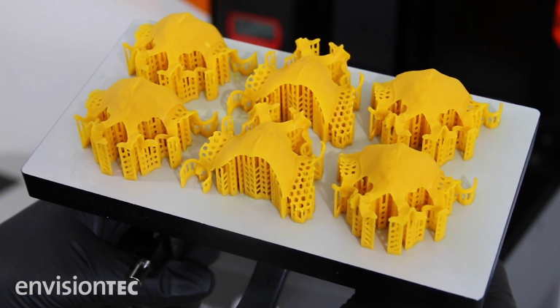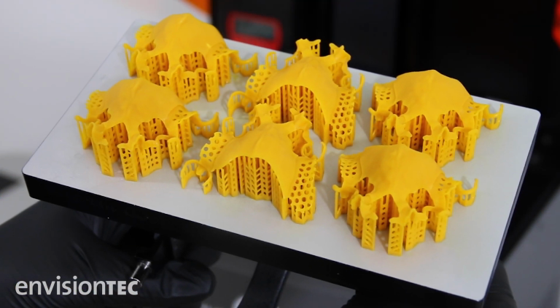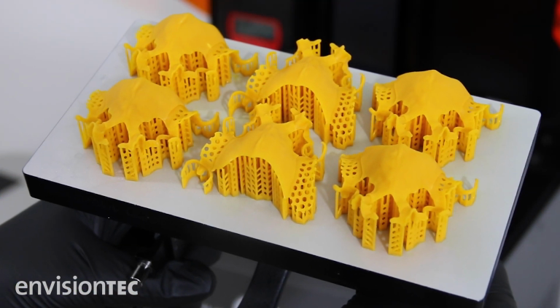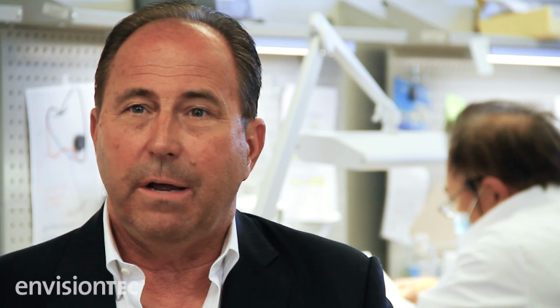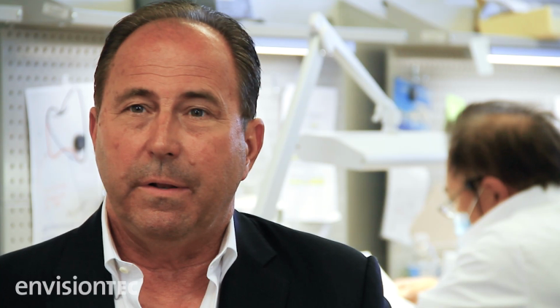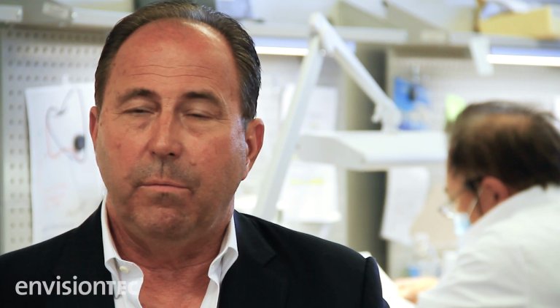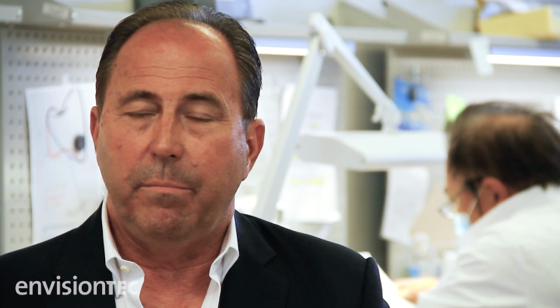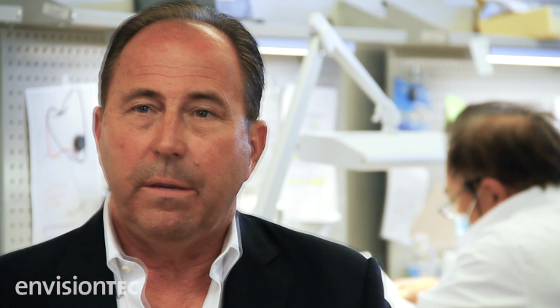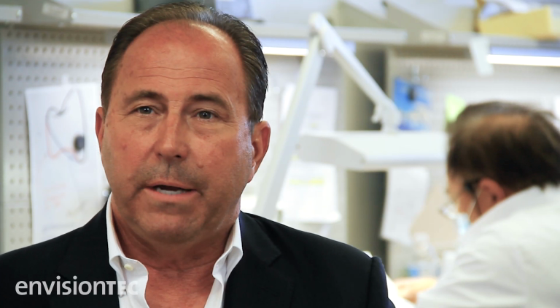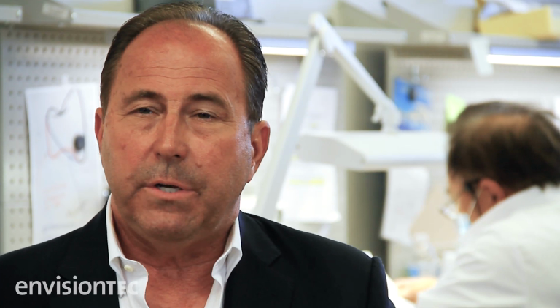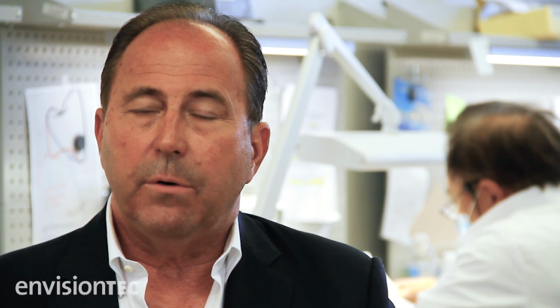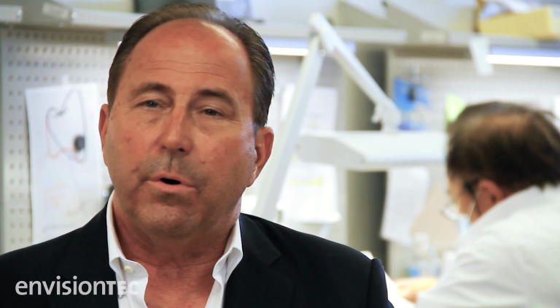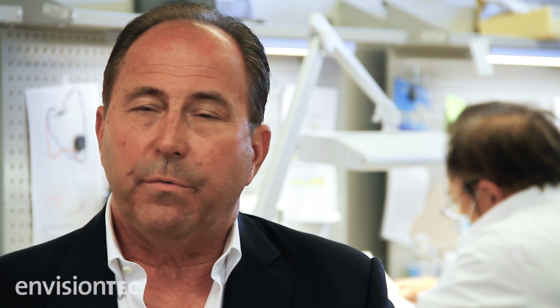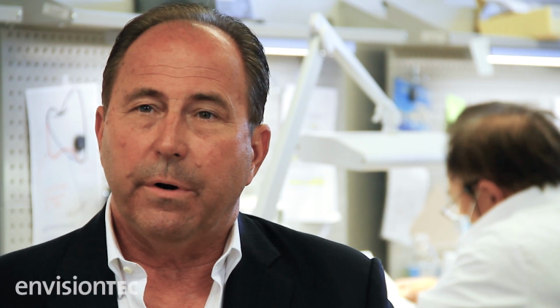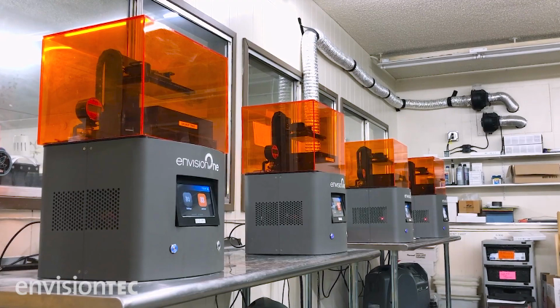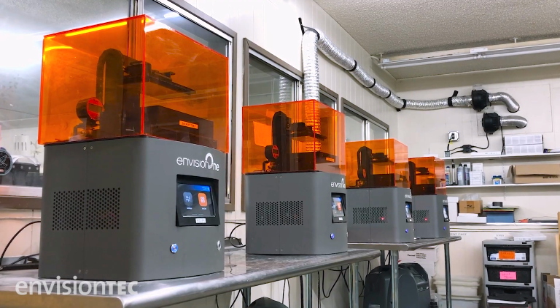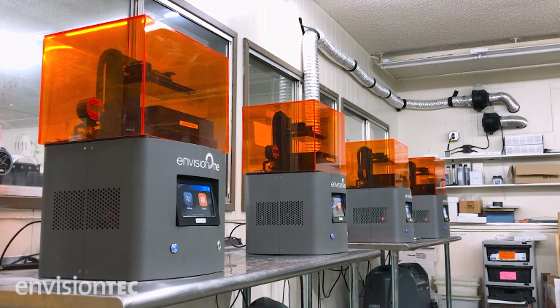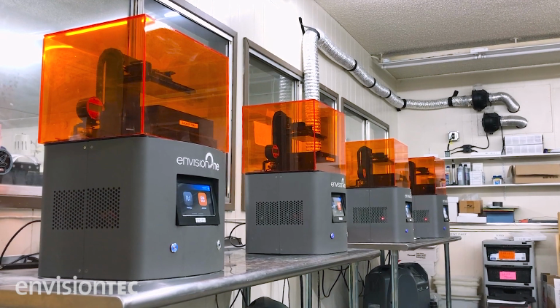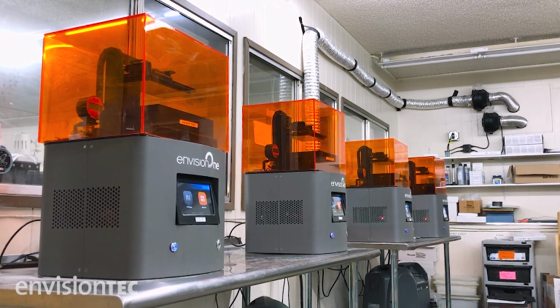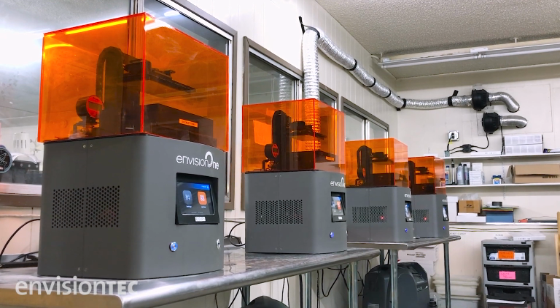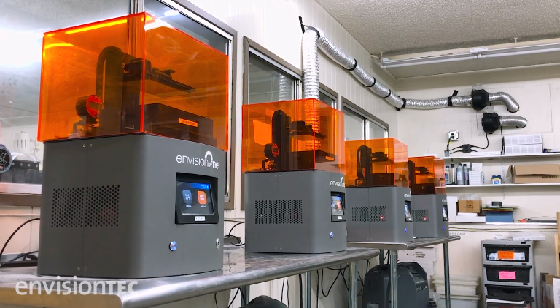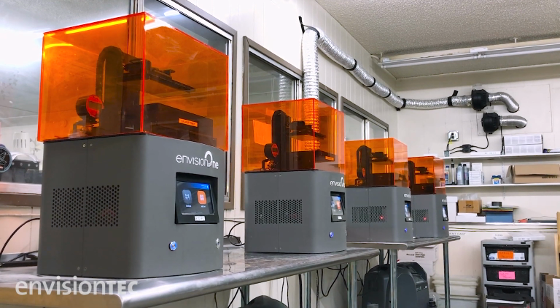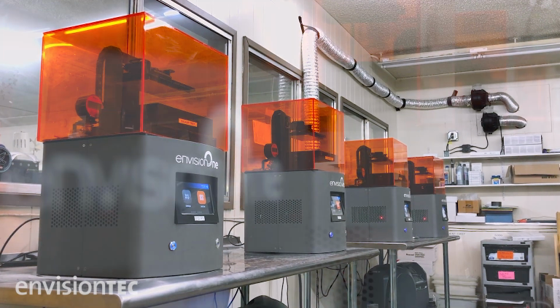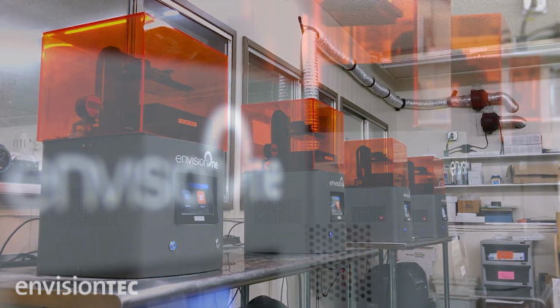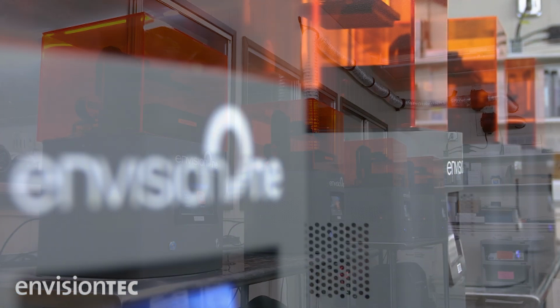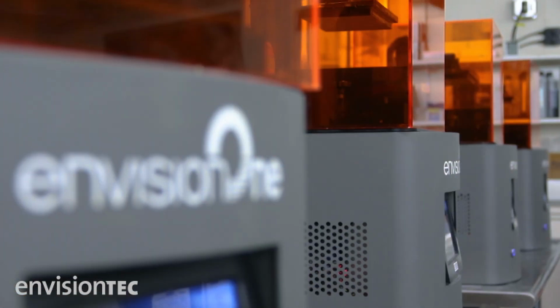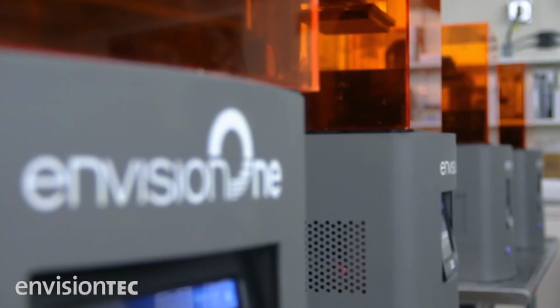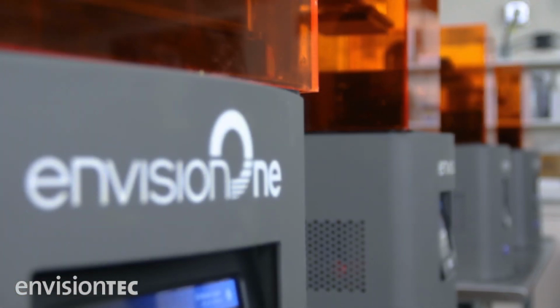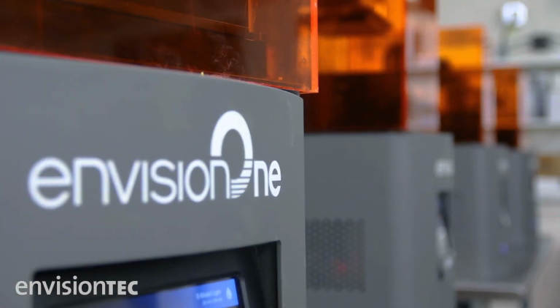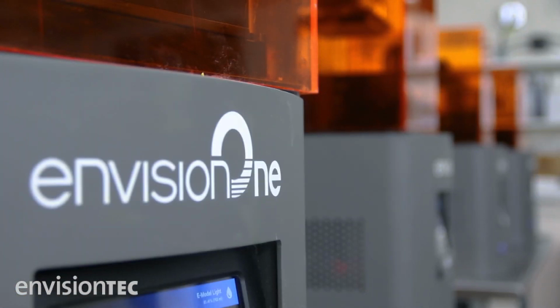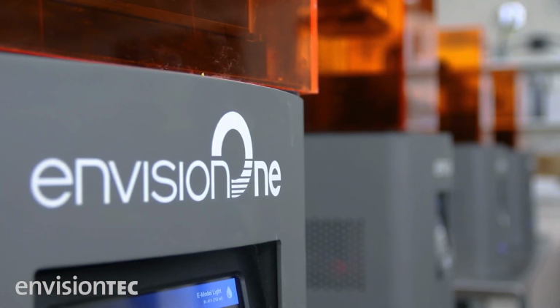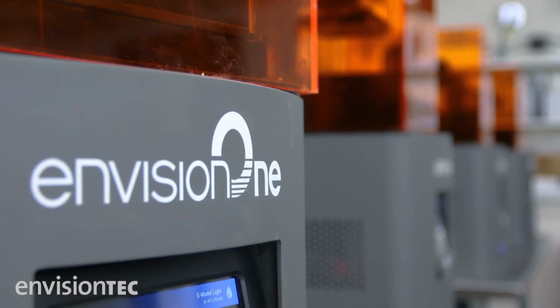We definitely will be placing an order for additional Envision 1 printers in the coming months and years.